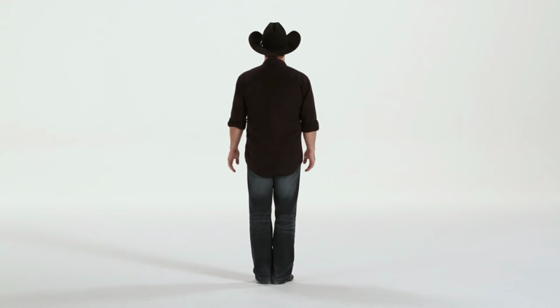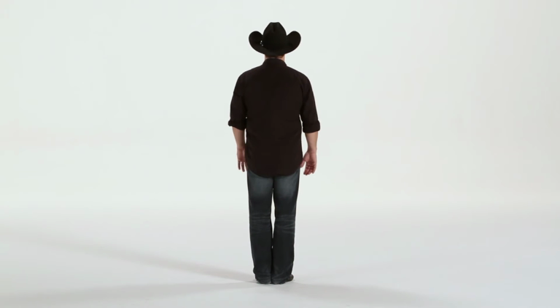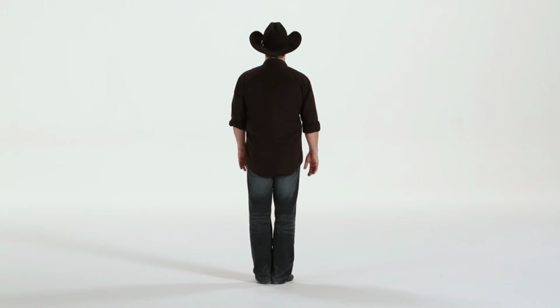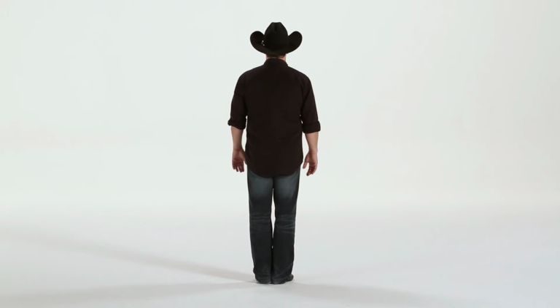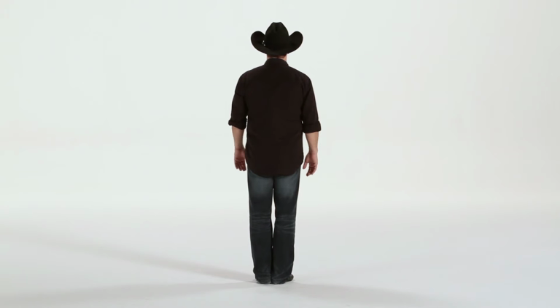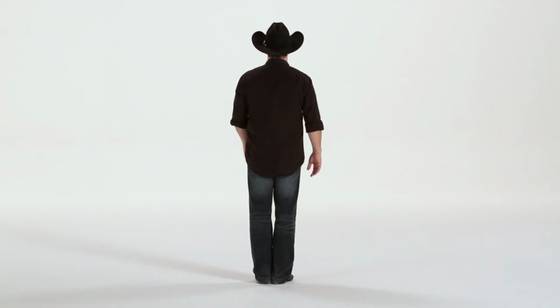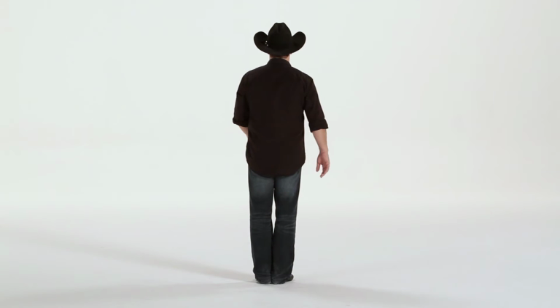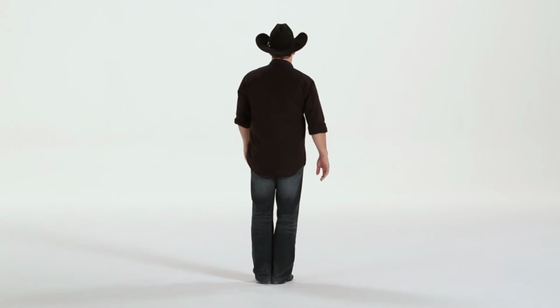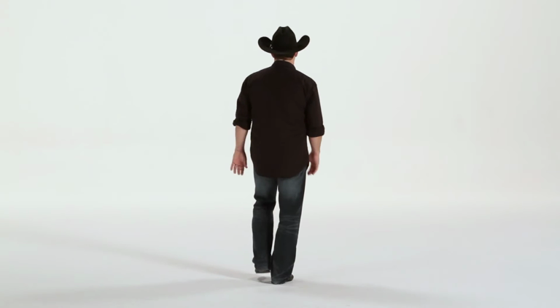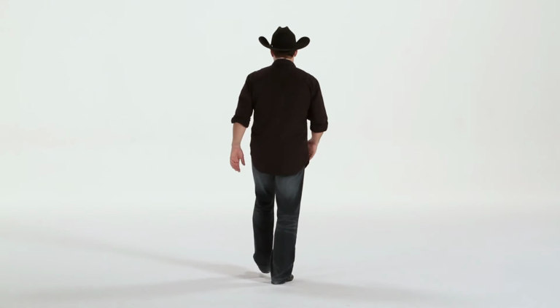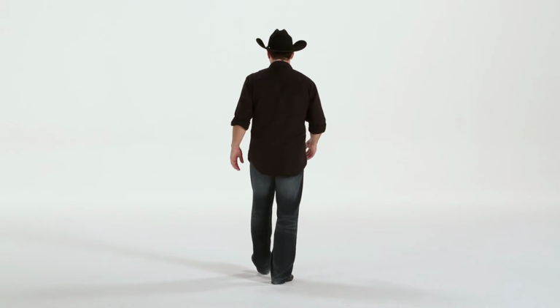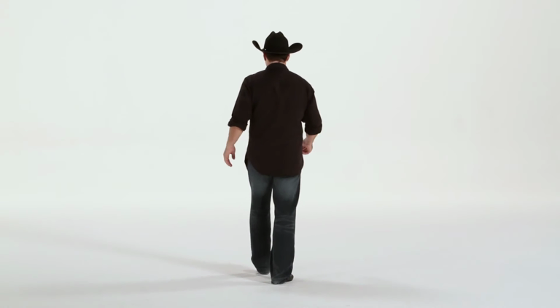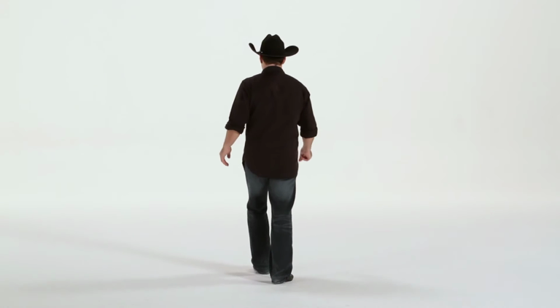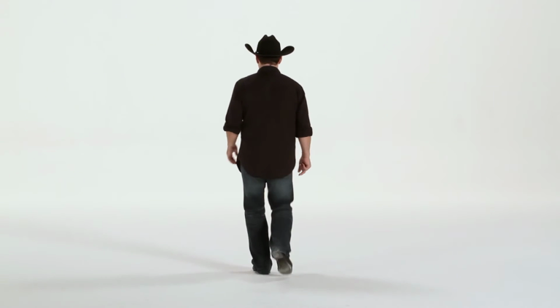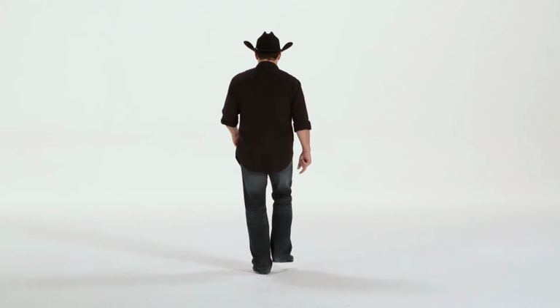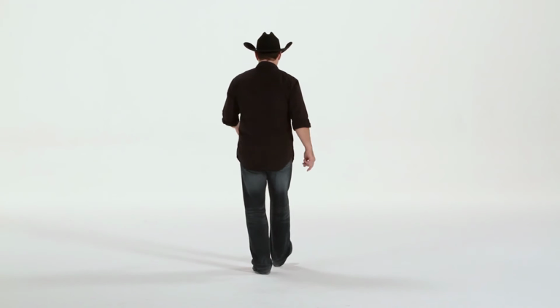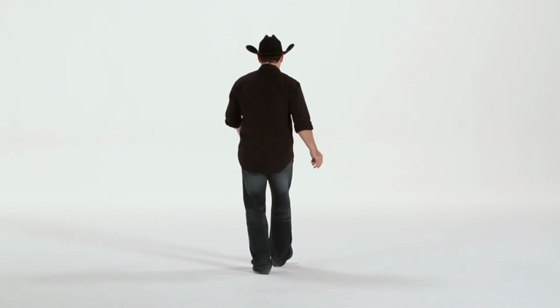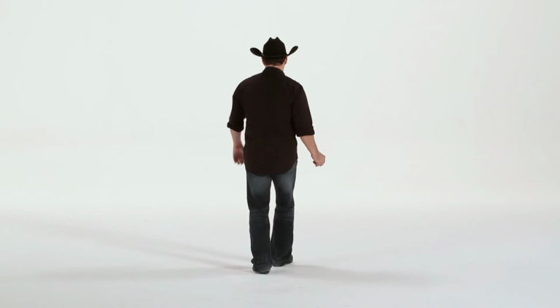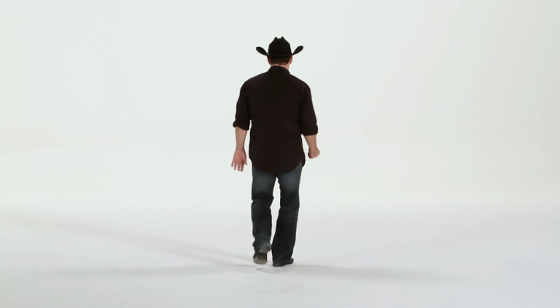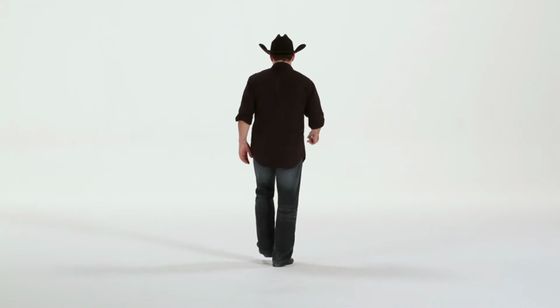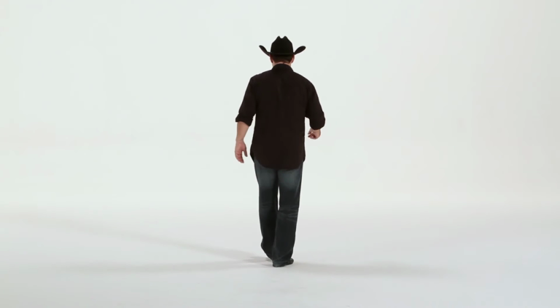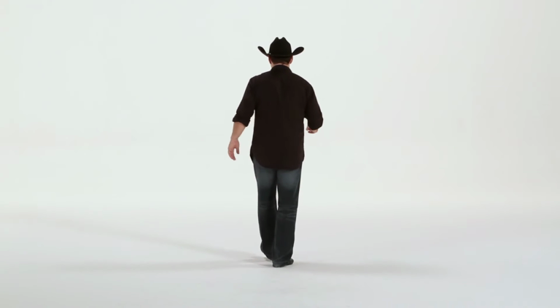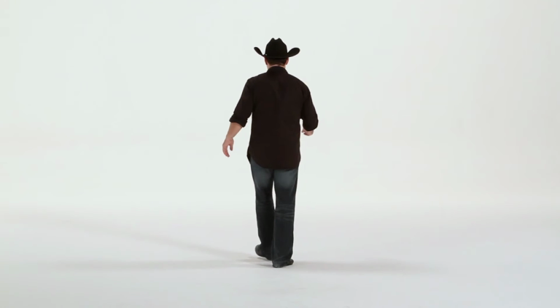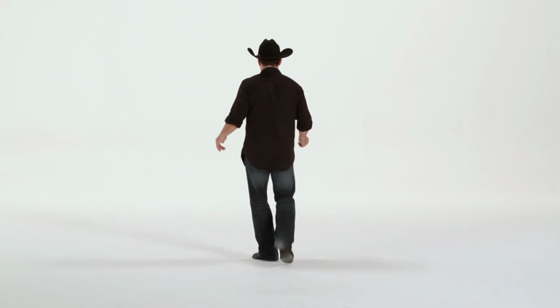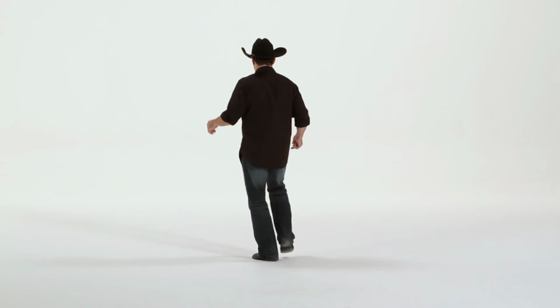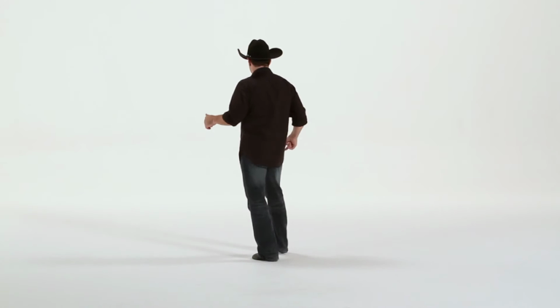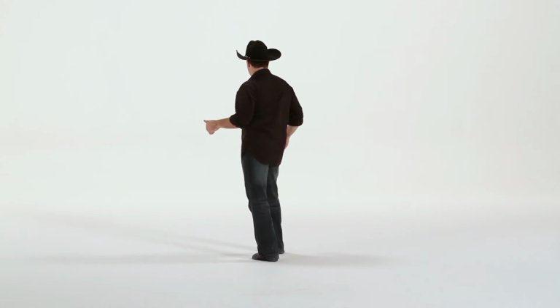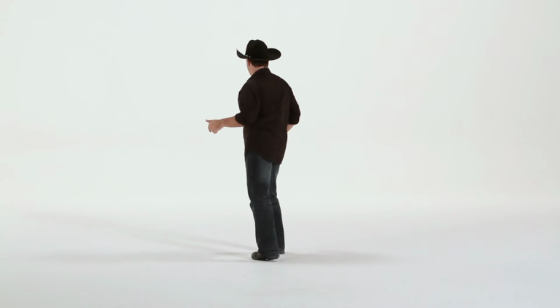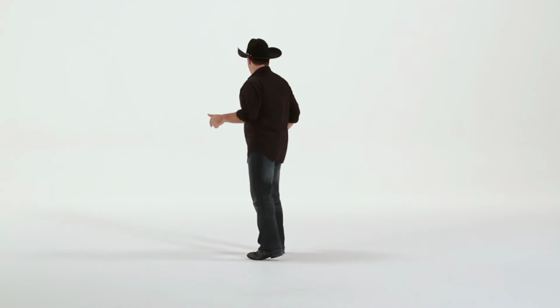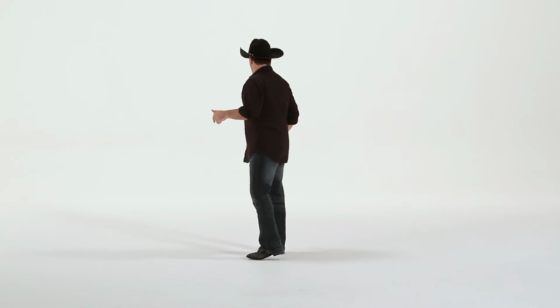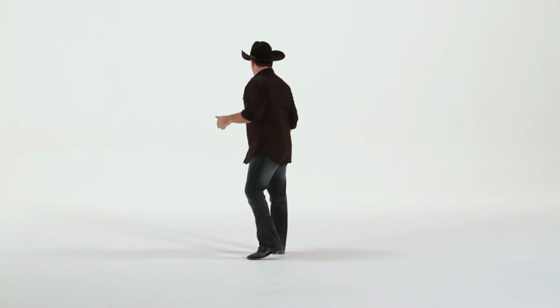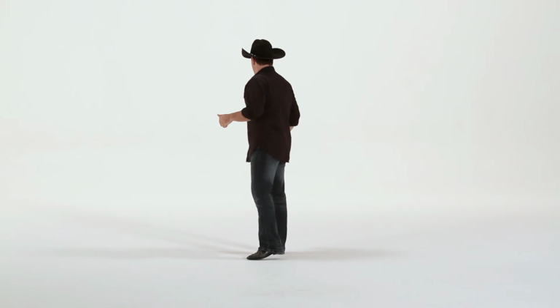Starting with our left foot, we're going to go one, two, three, four, five, six, seven, eight.